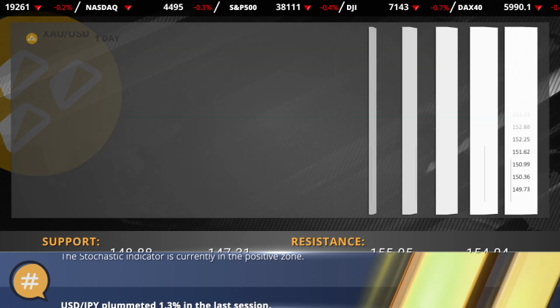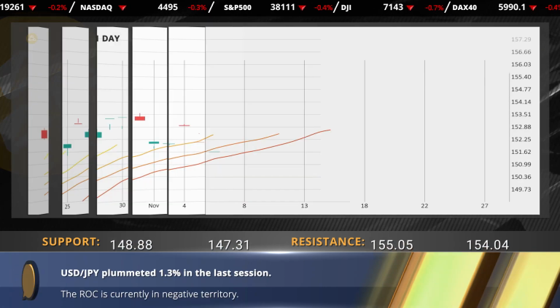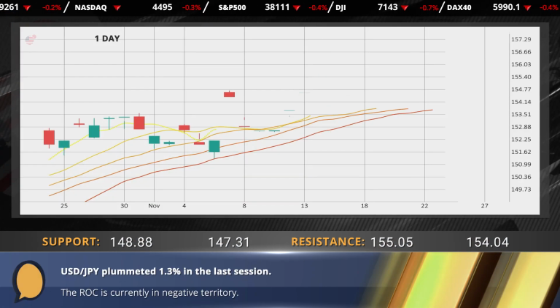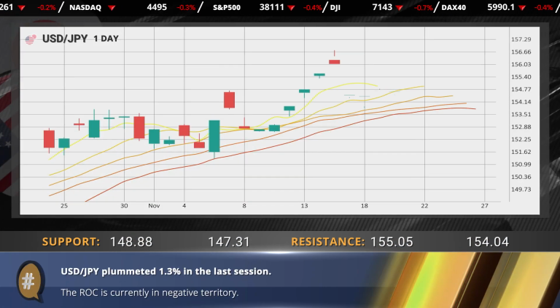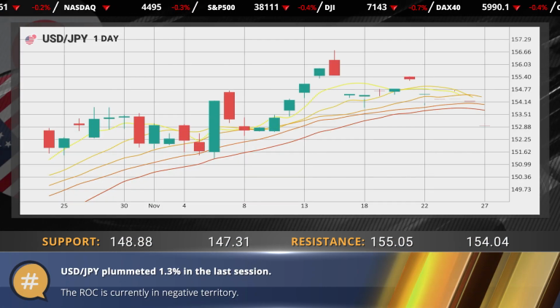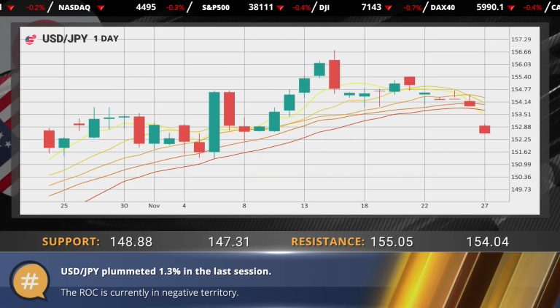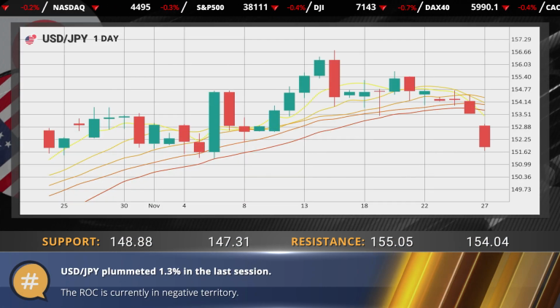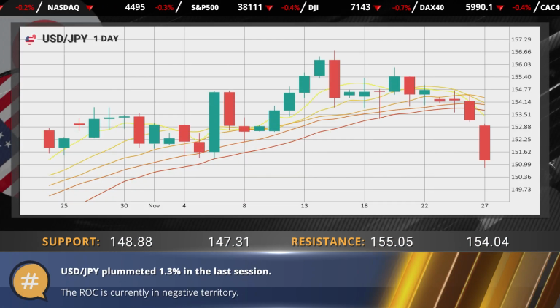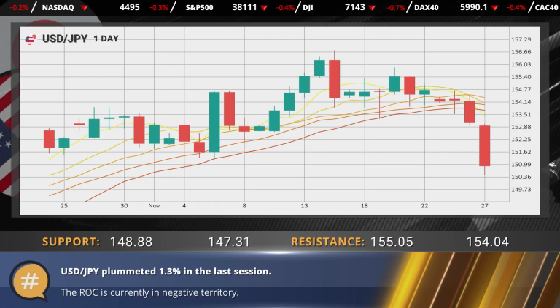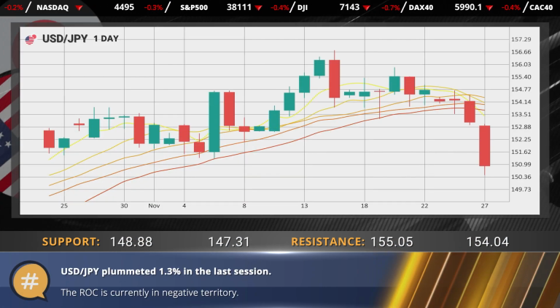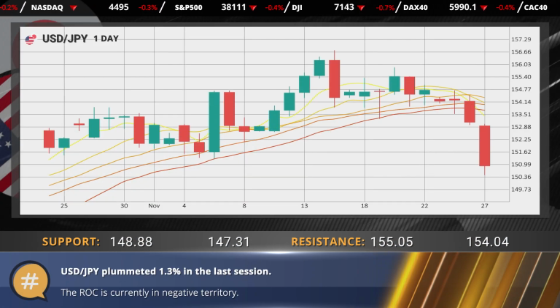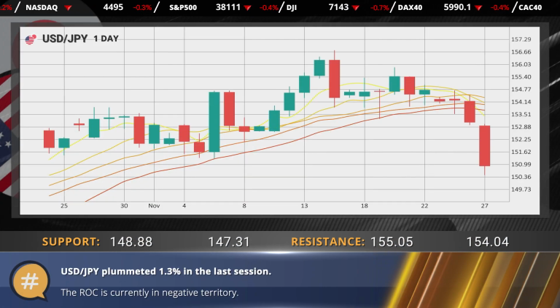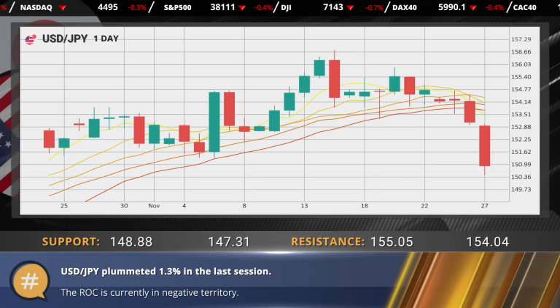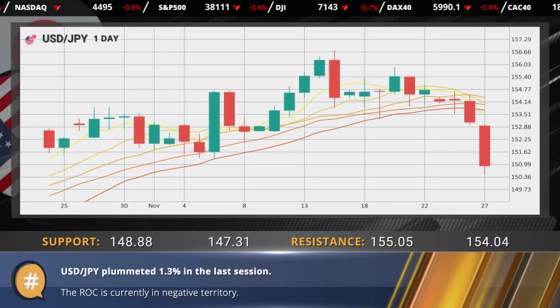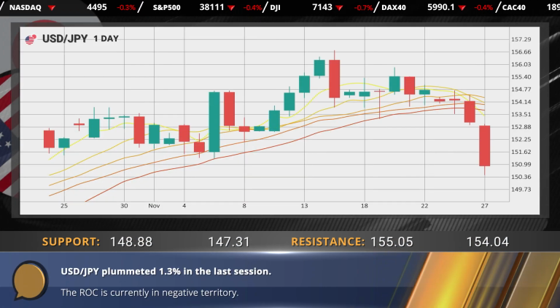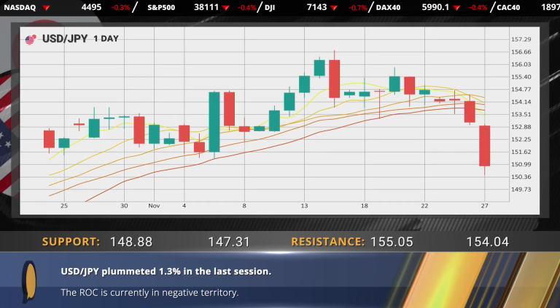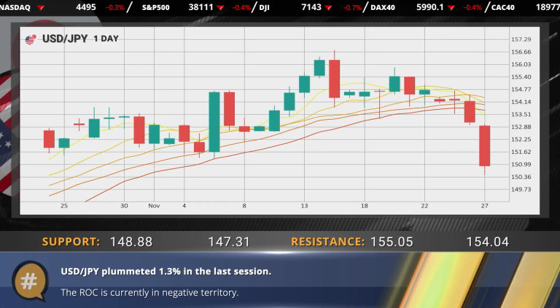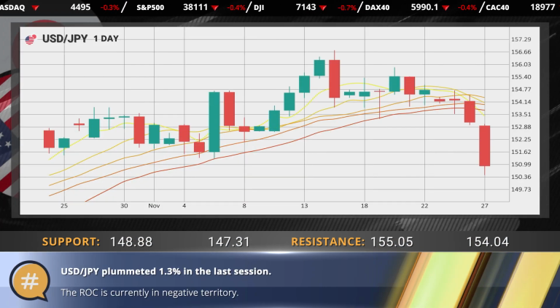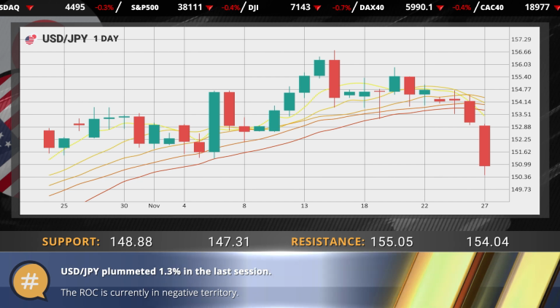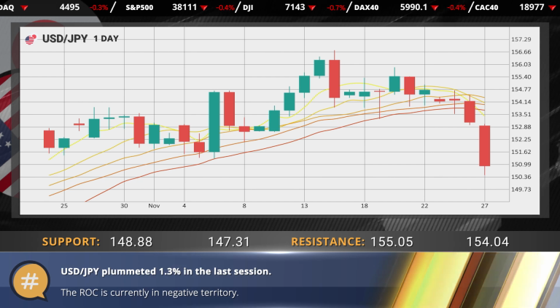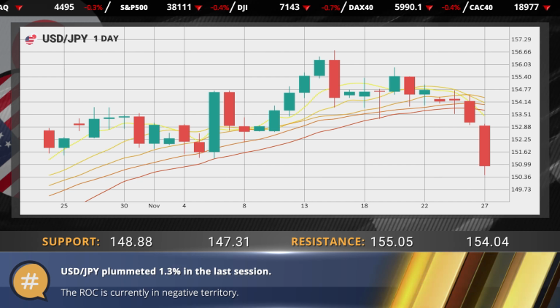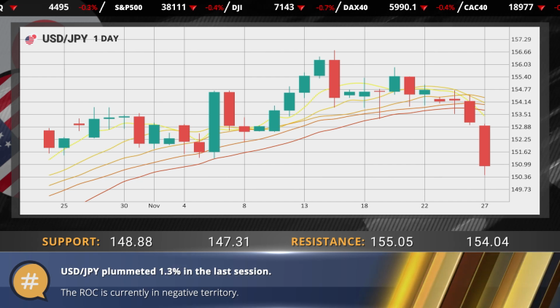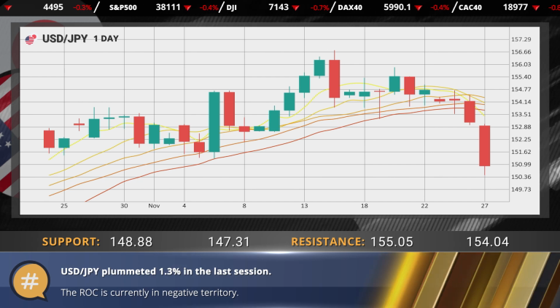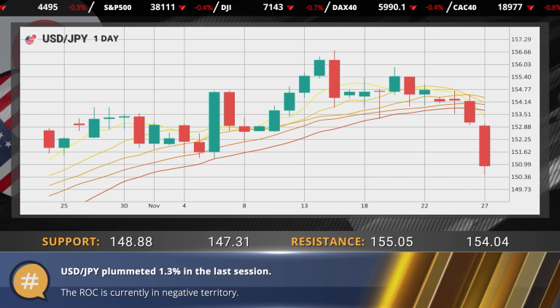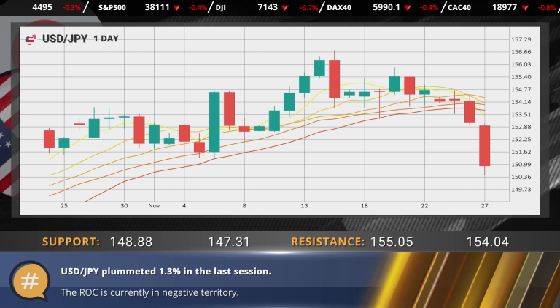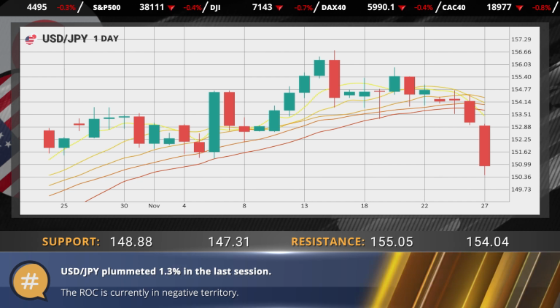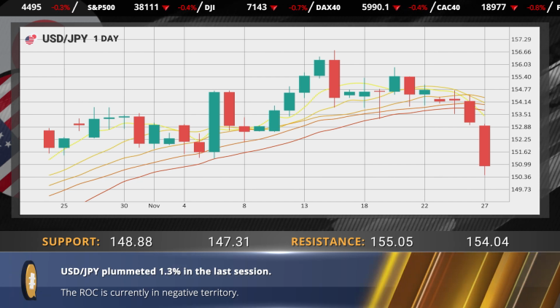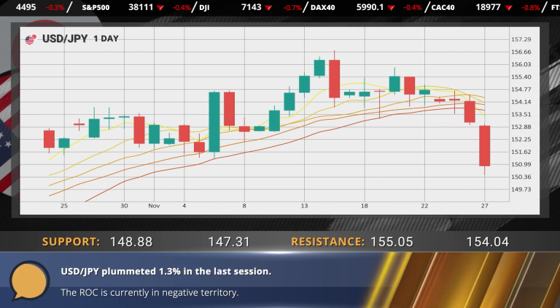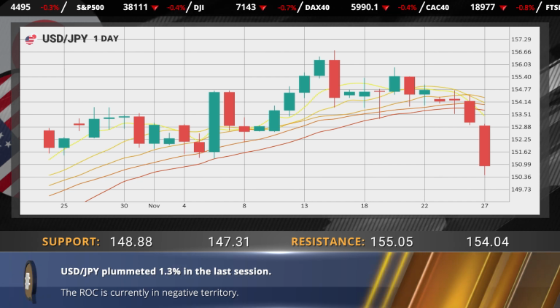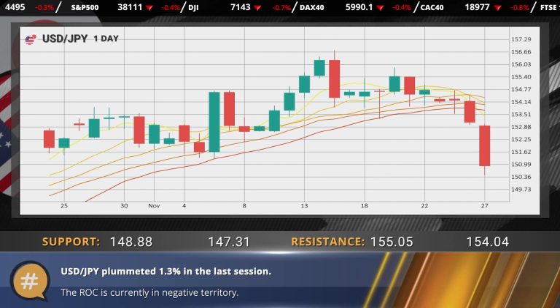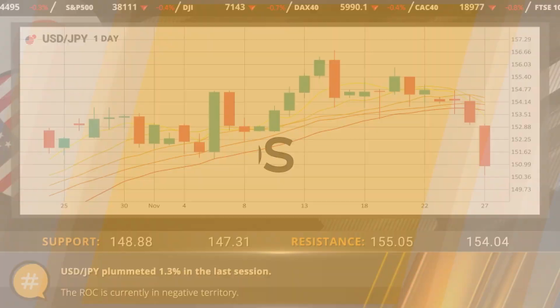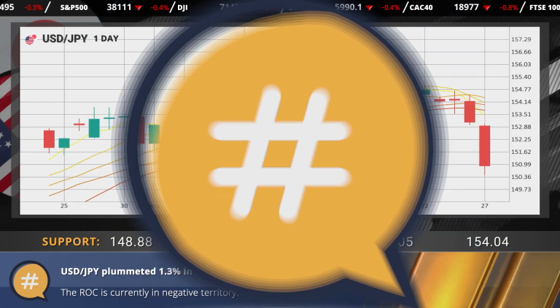The dollar yen pair fell 1.3% following a 1.6% prior session dip. The ROC is giving a negative signal.